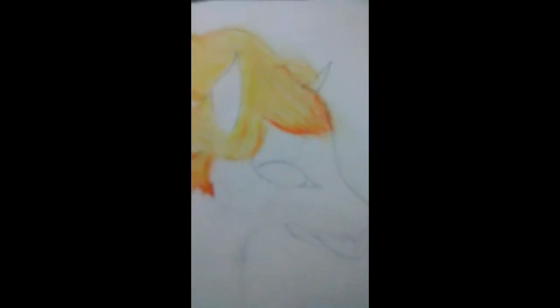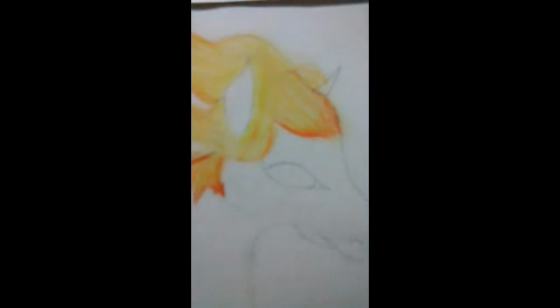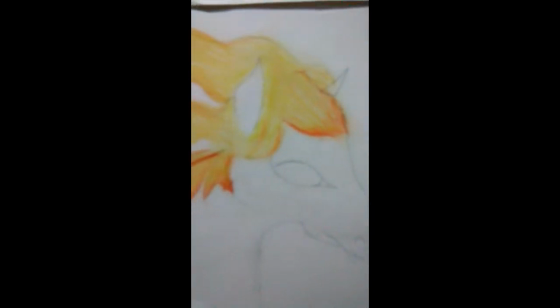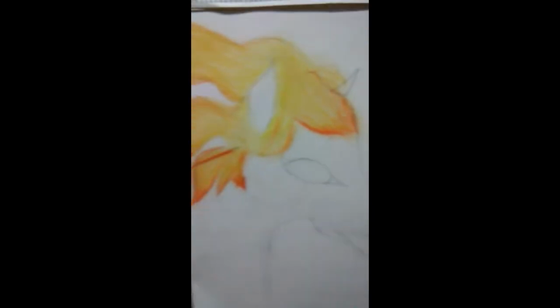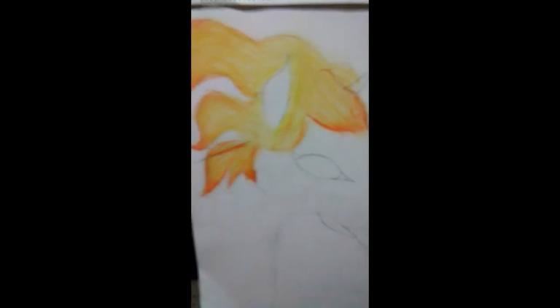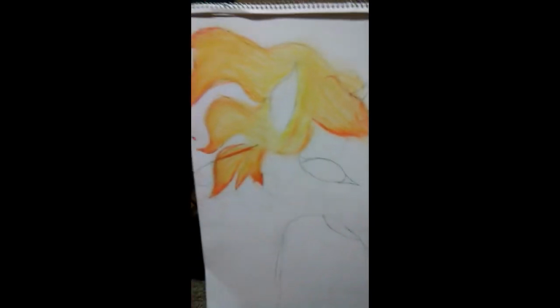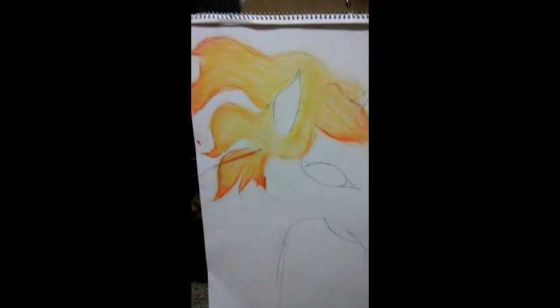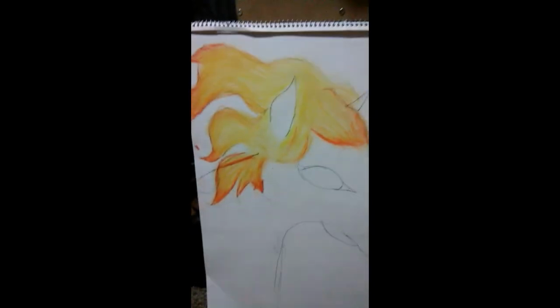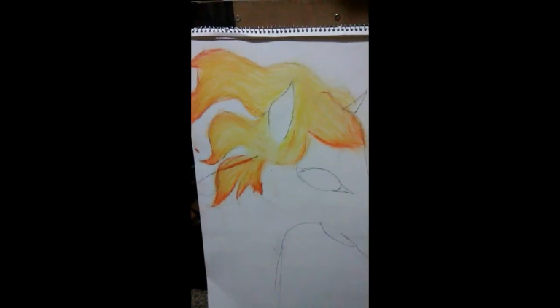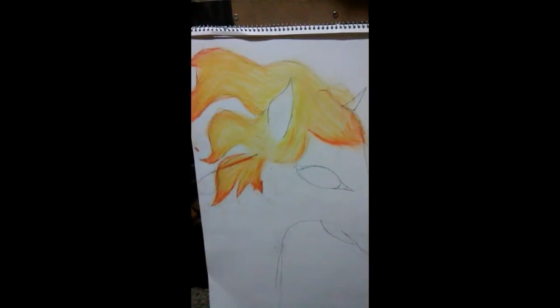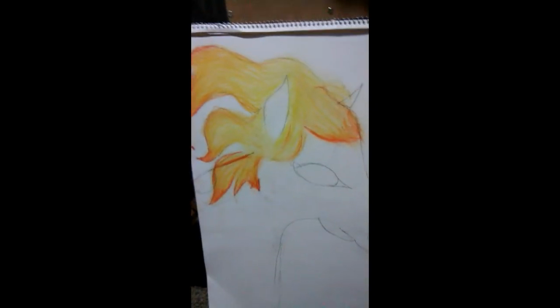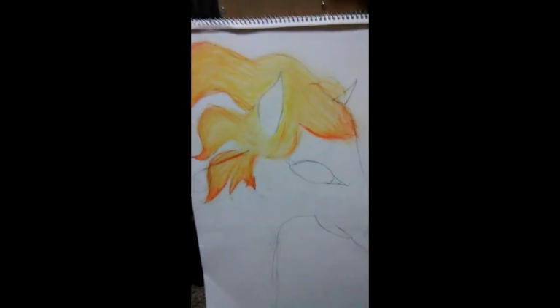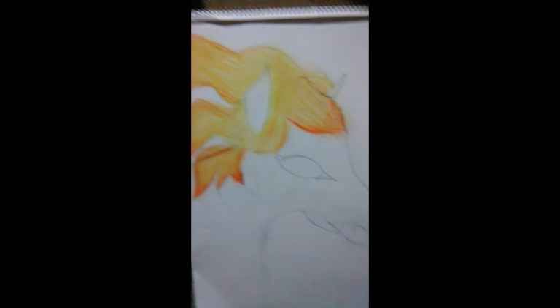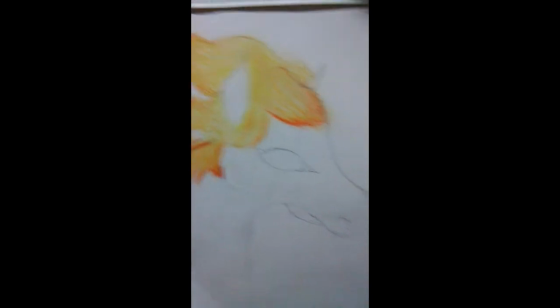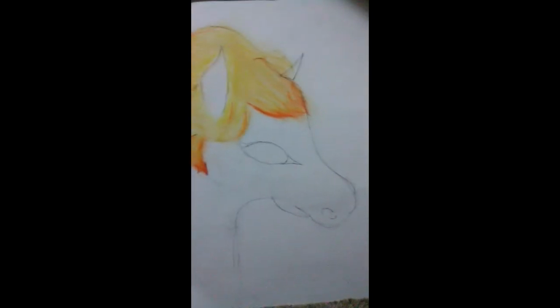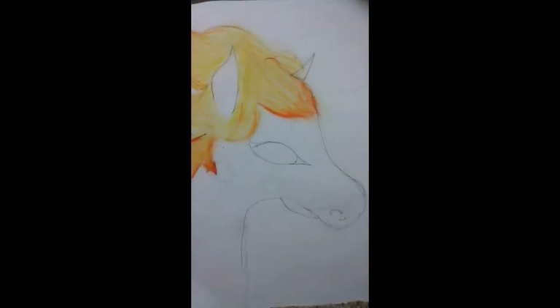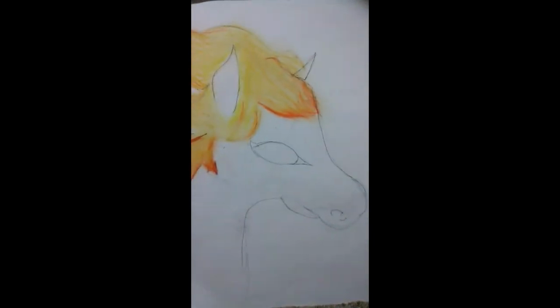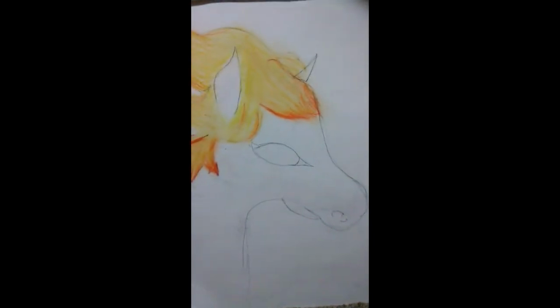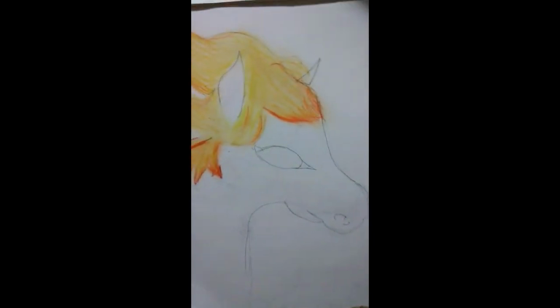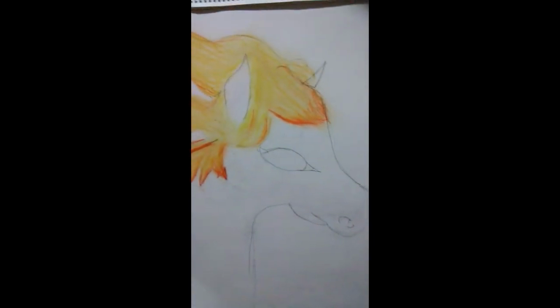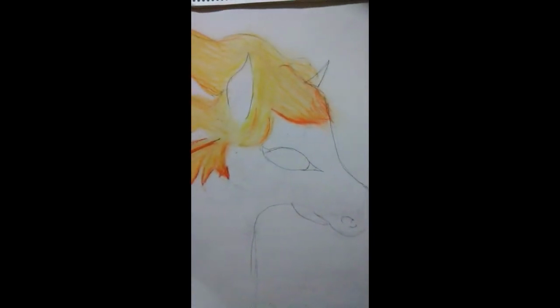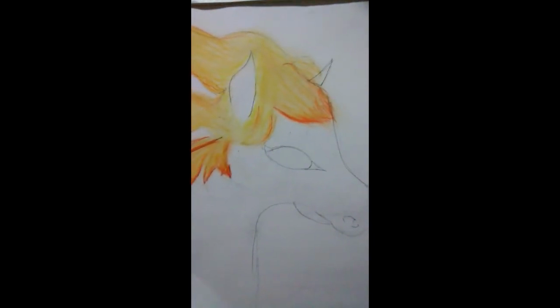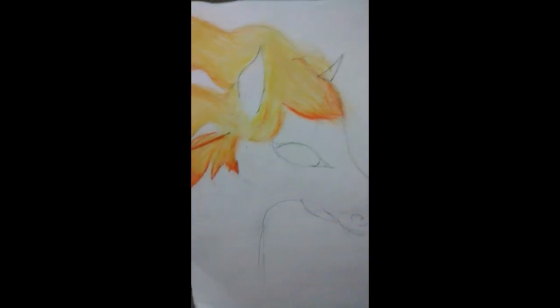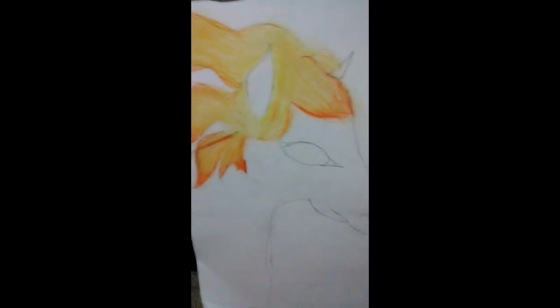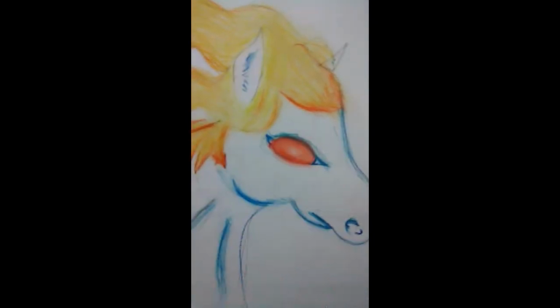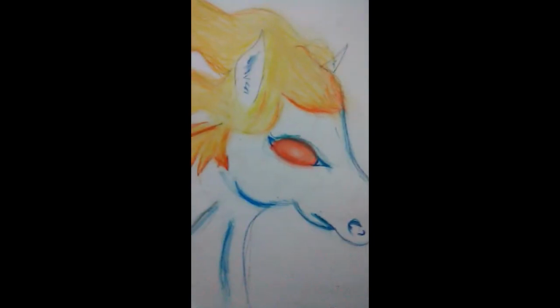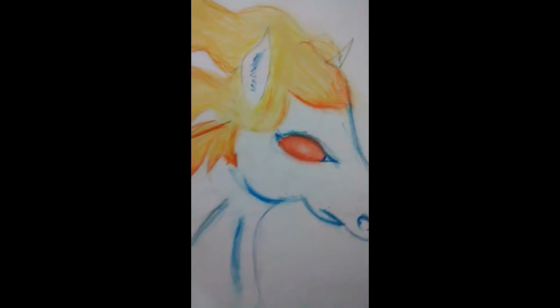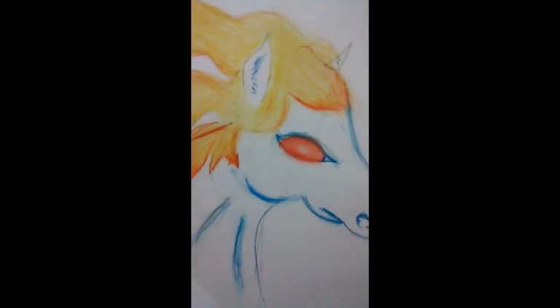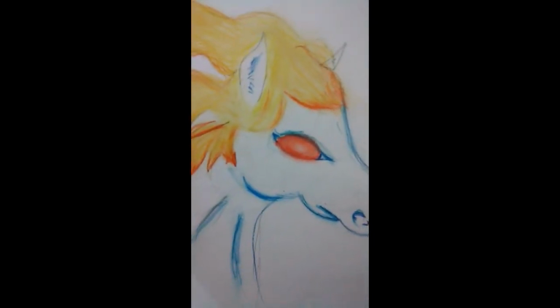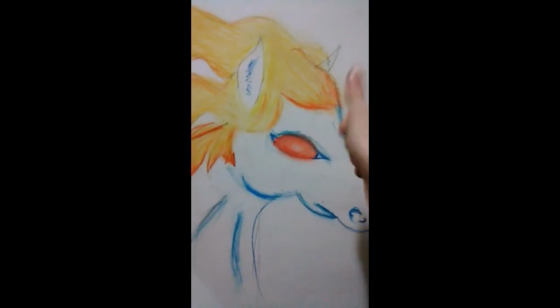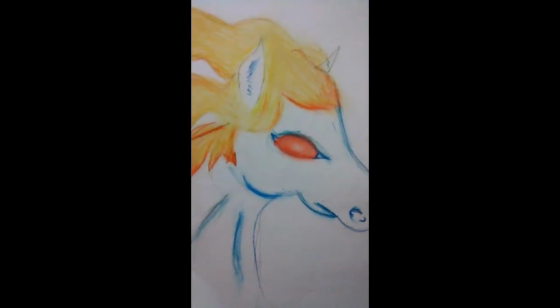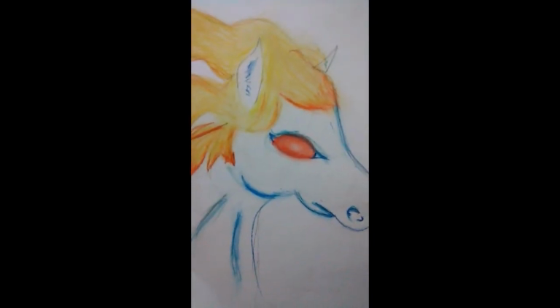The hair's pretty much done, so I'm gonna move on to the eye. Ready for black.